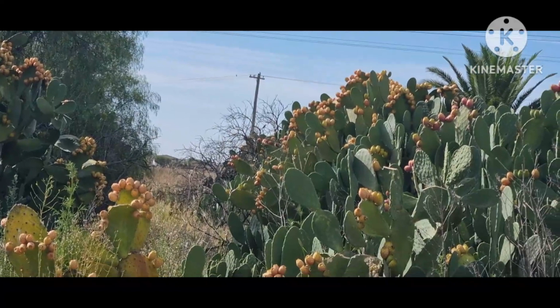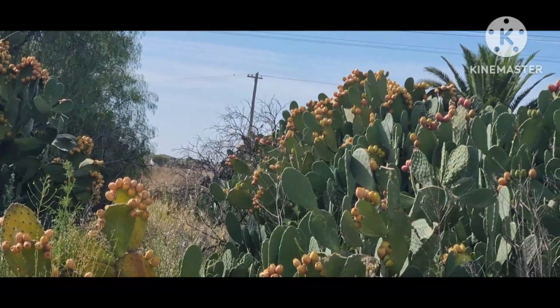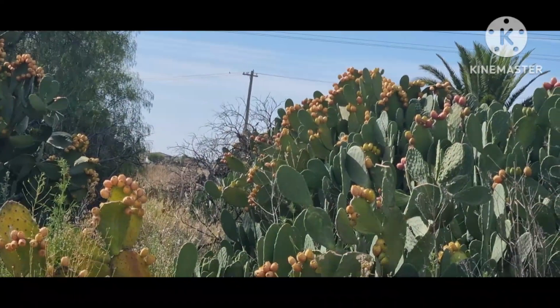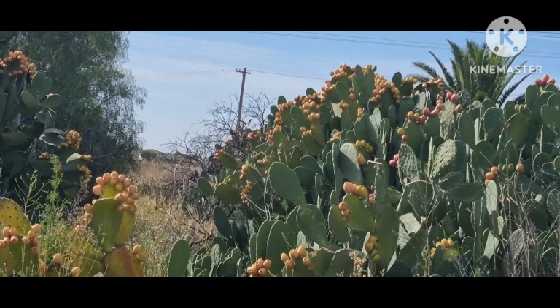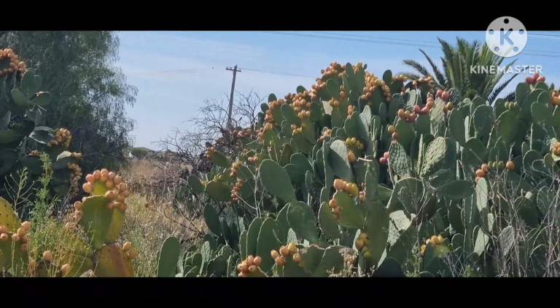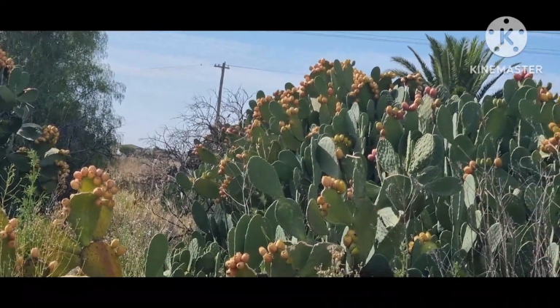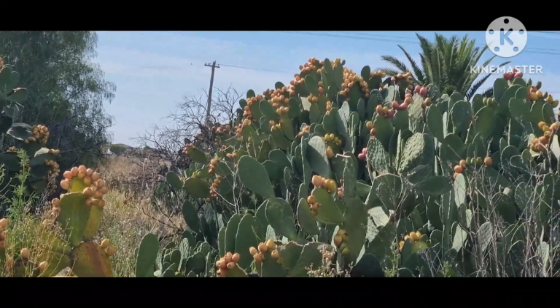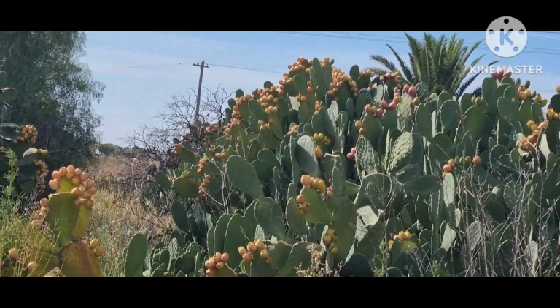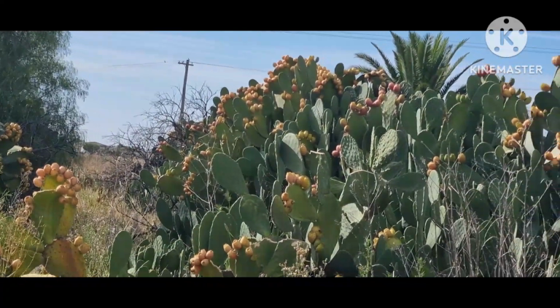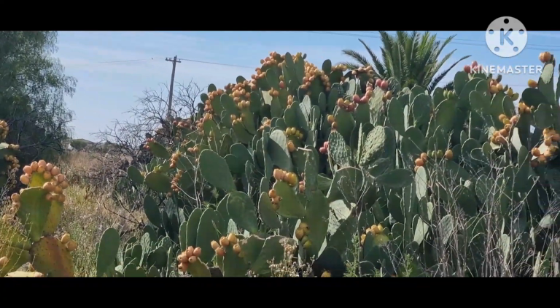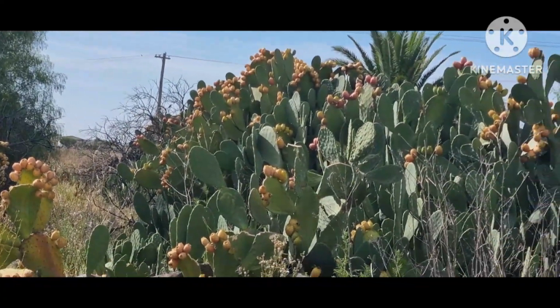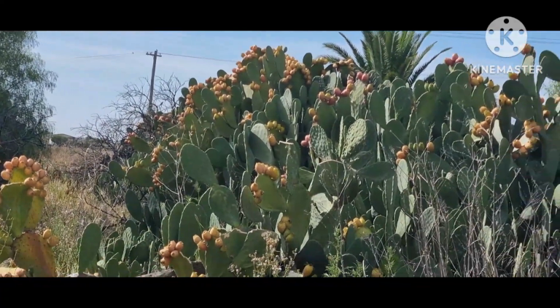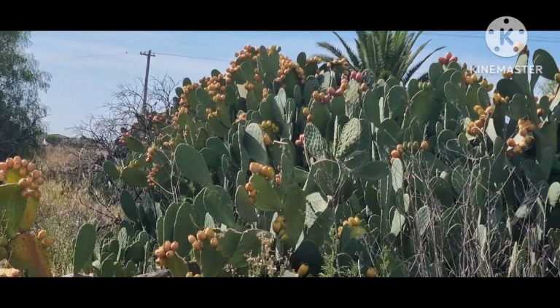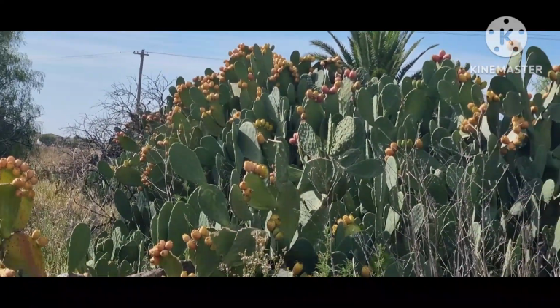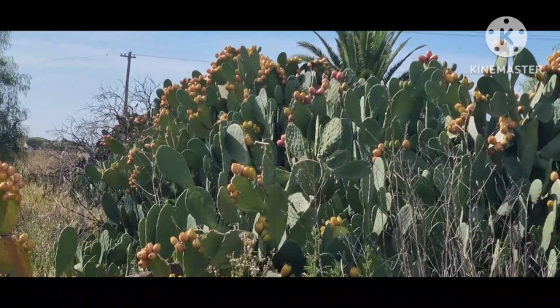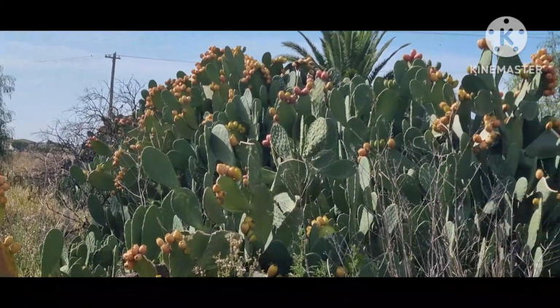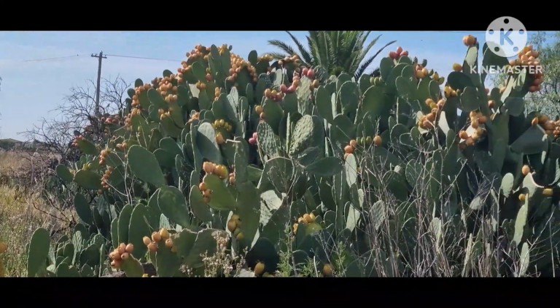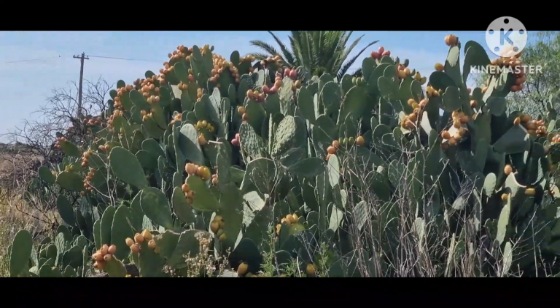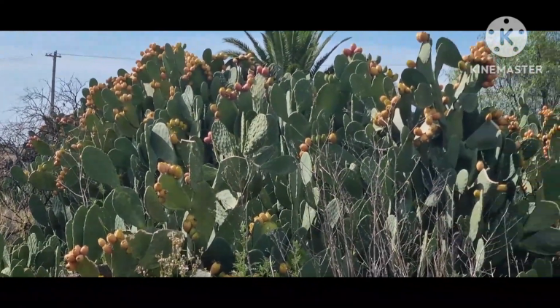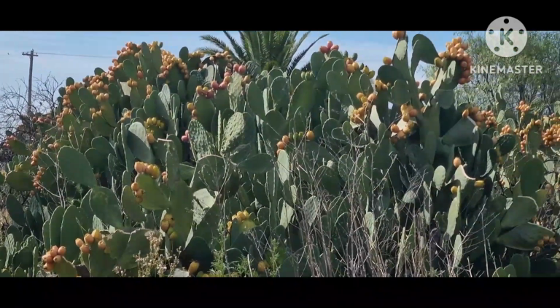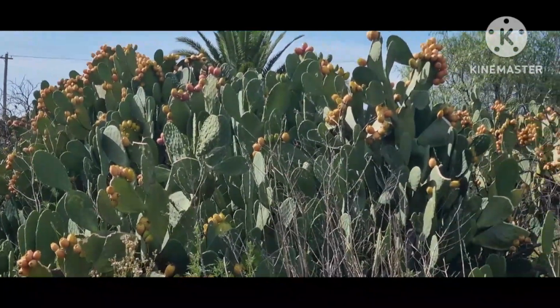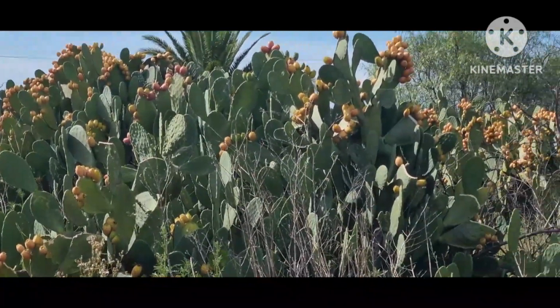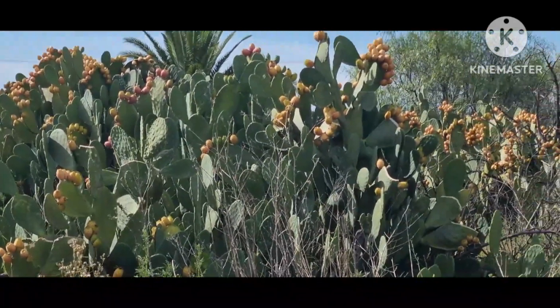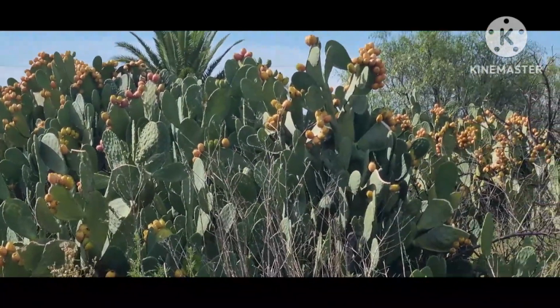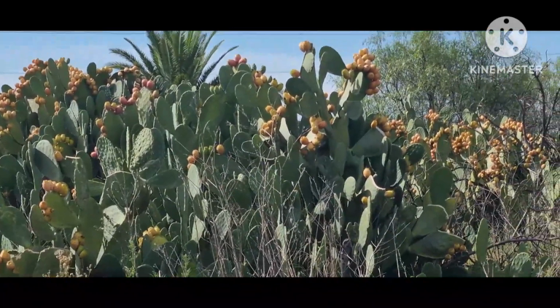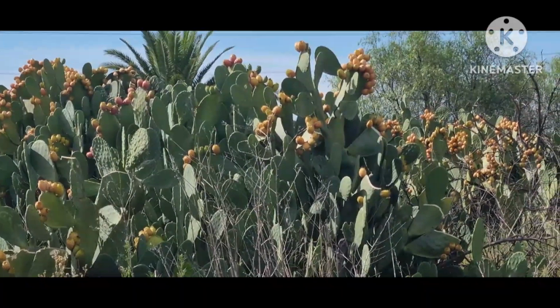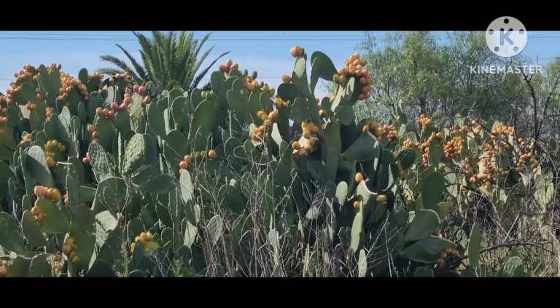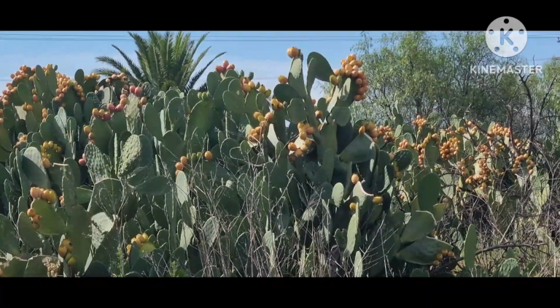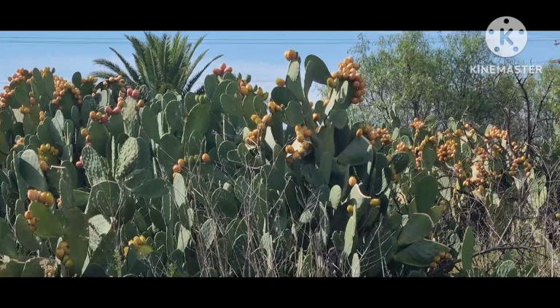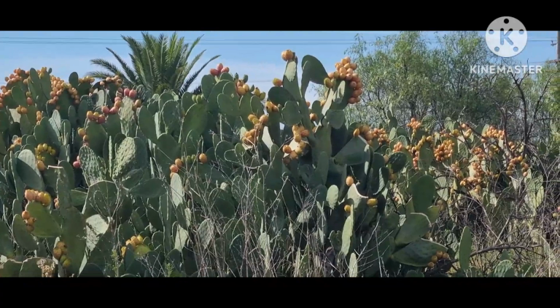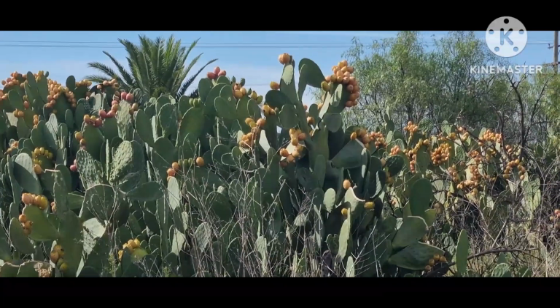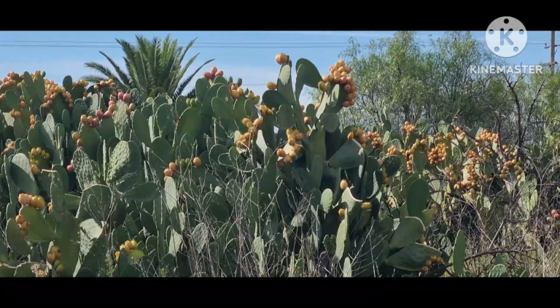It looks like a cactus, but it's a prickly pear.